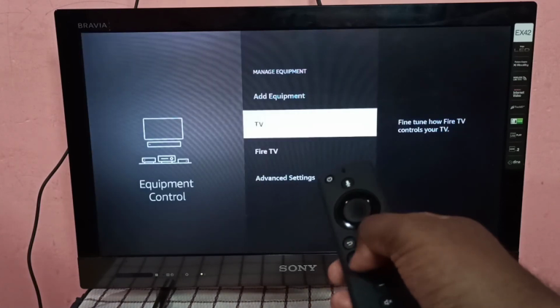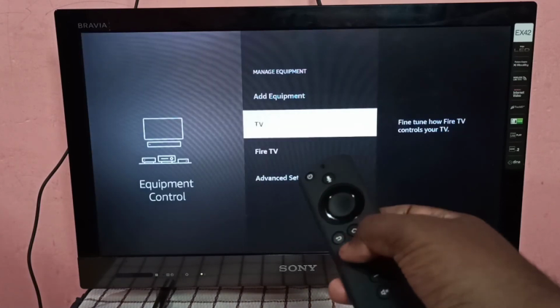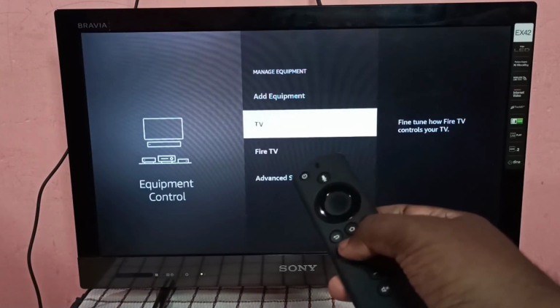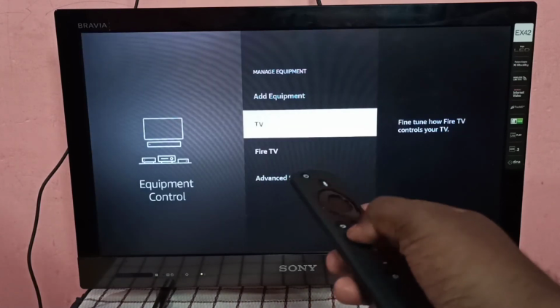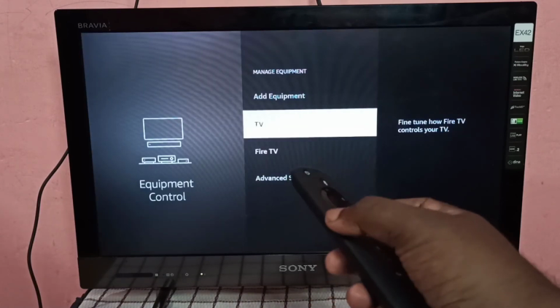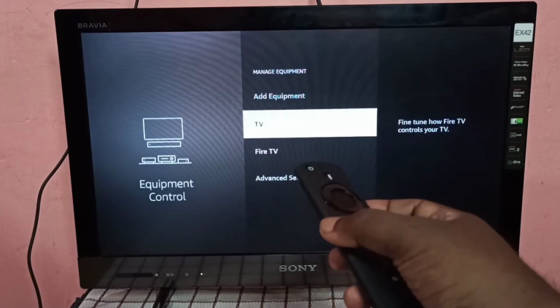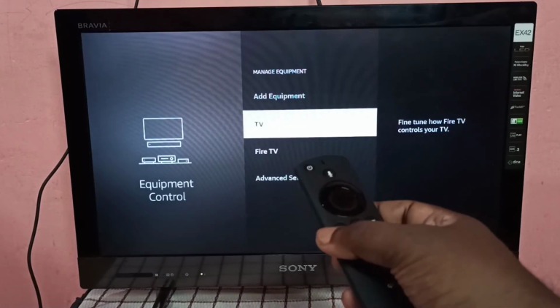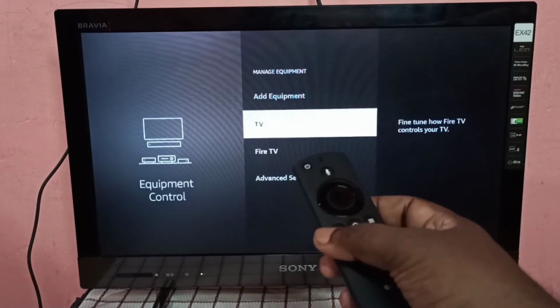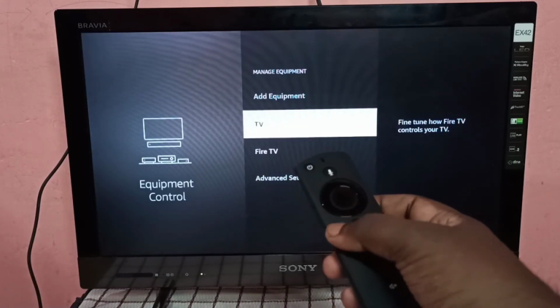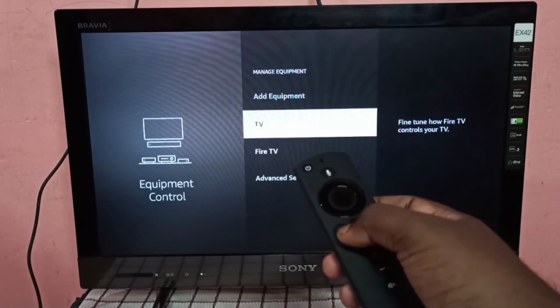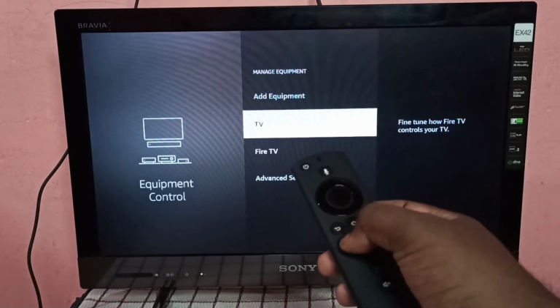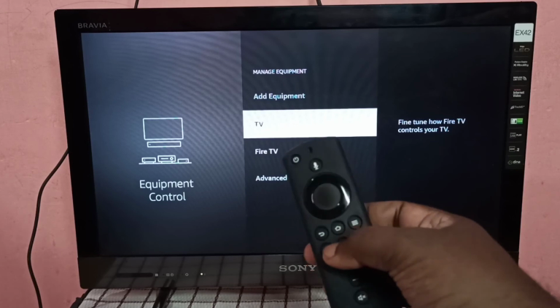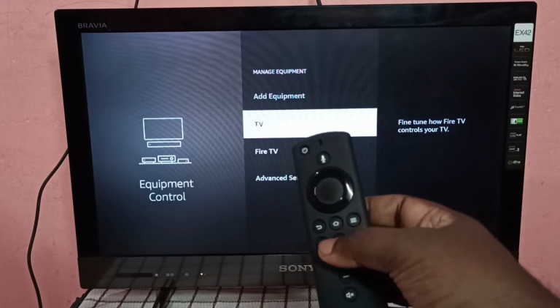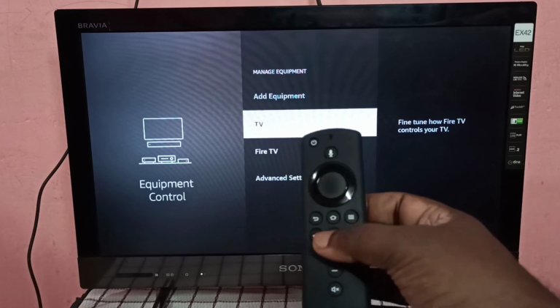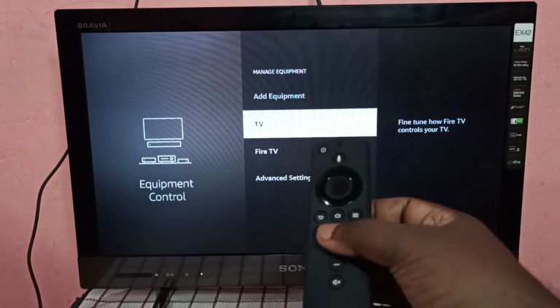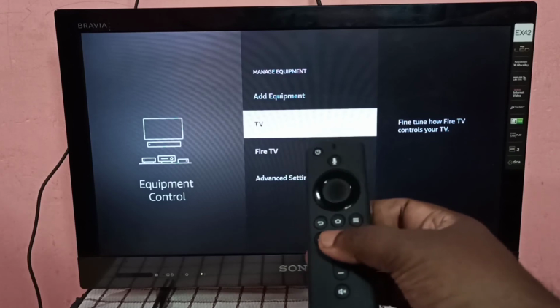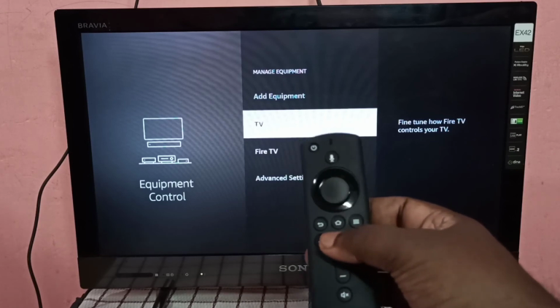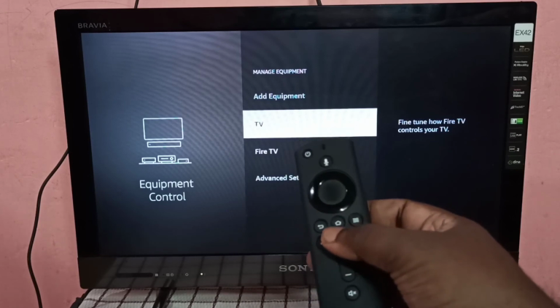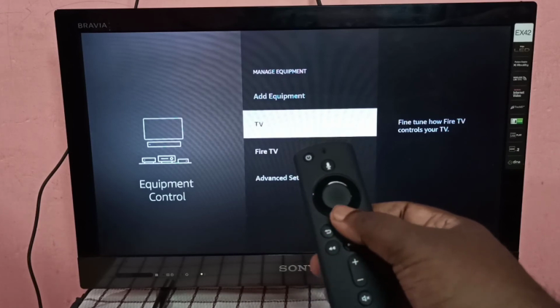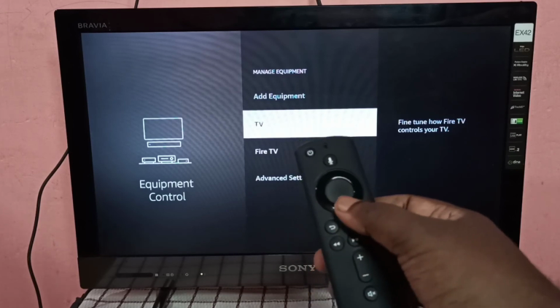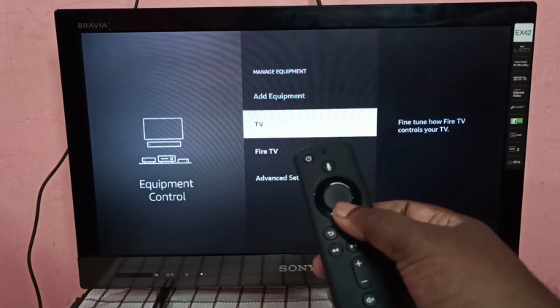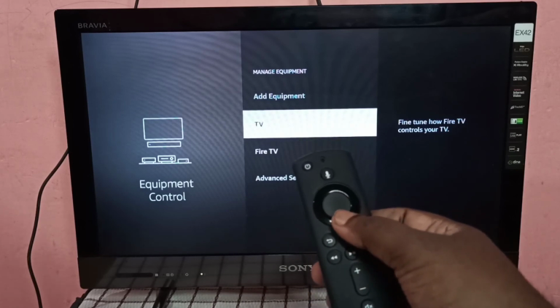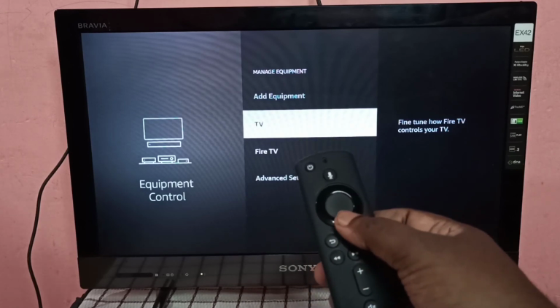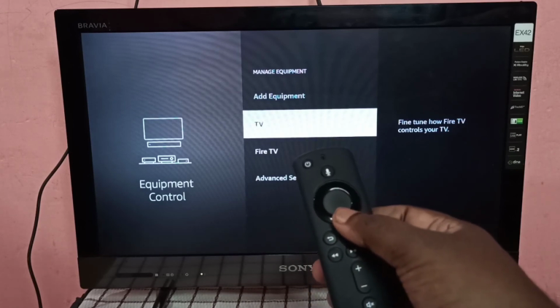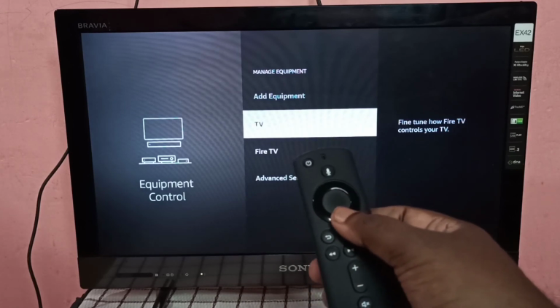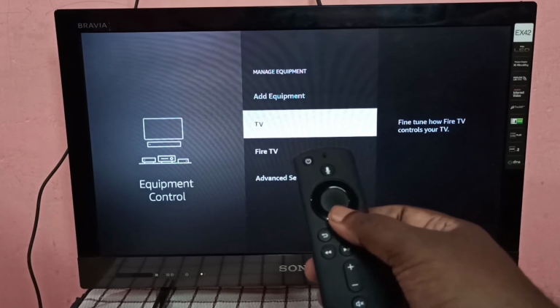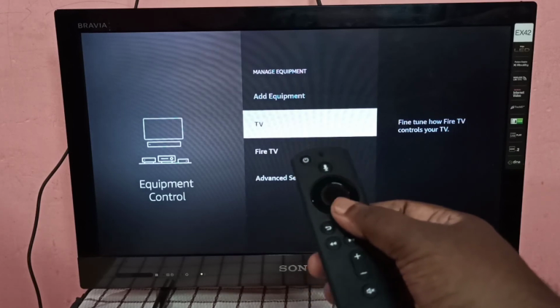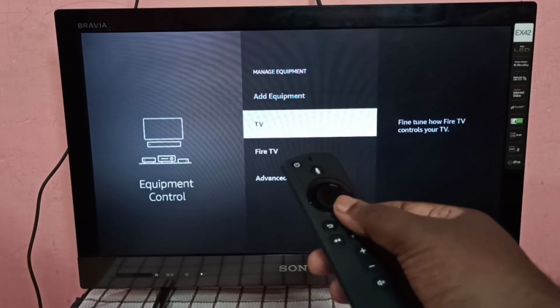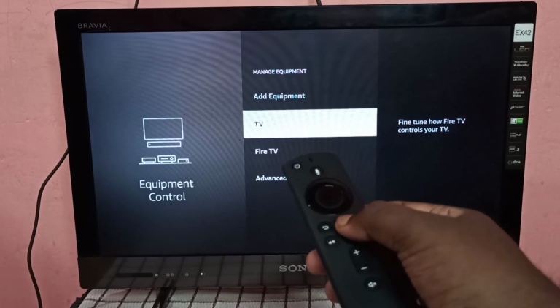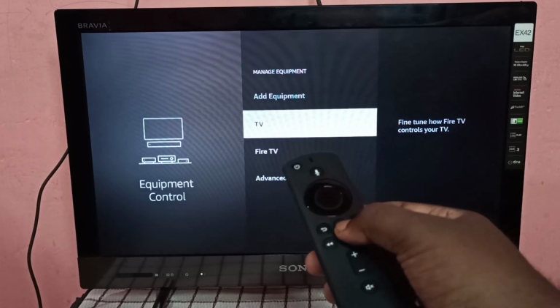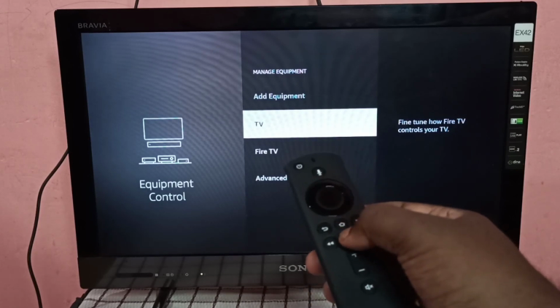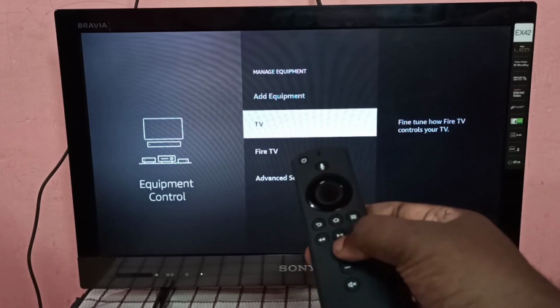This is how we can pair the power and volume button of a Fire TV Stick remote to a TV.